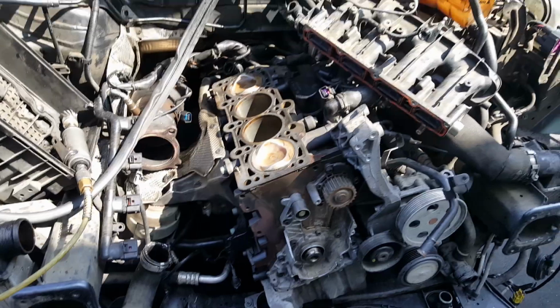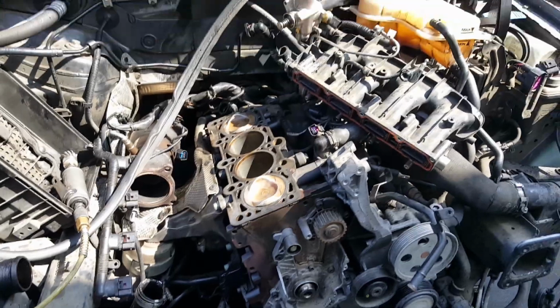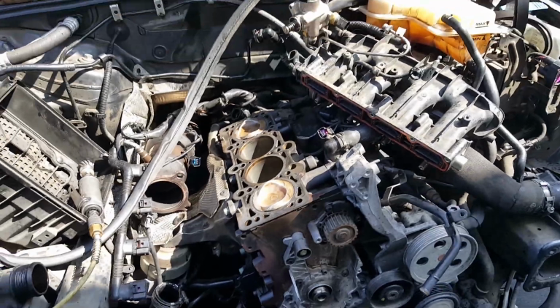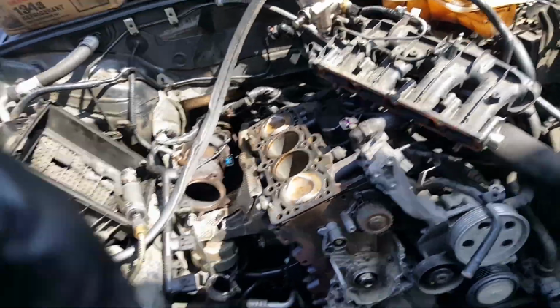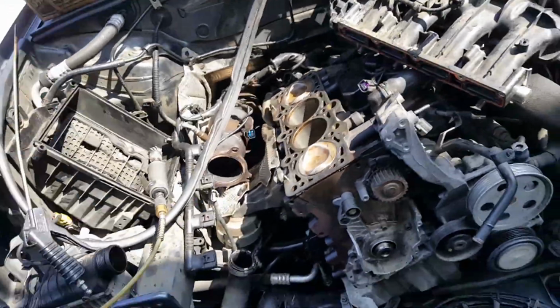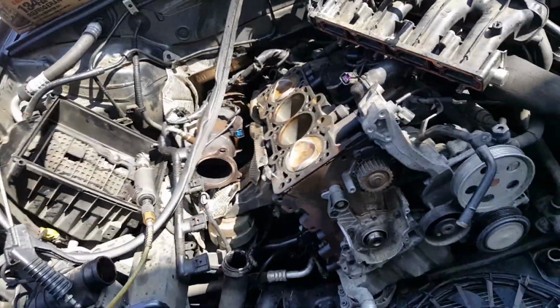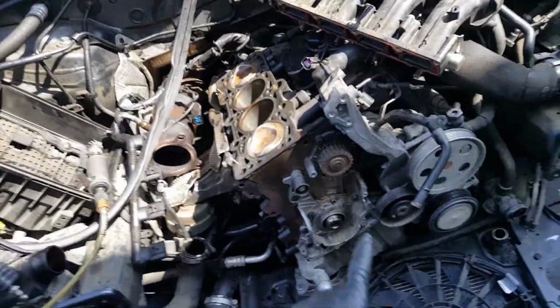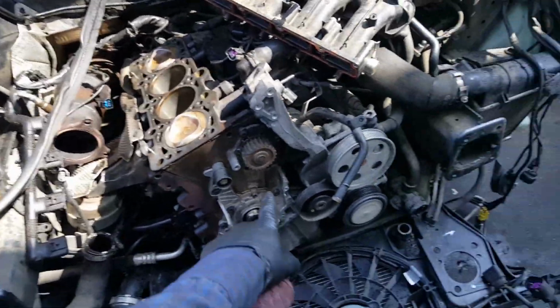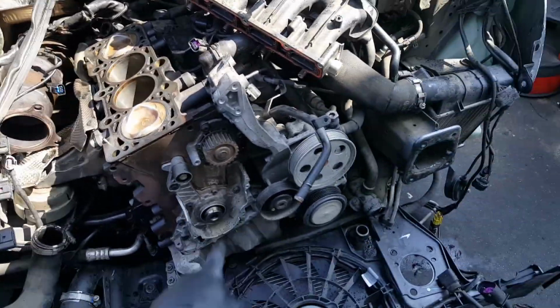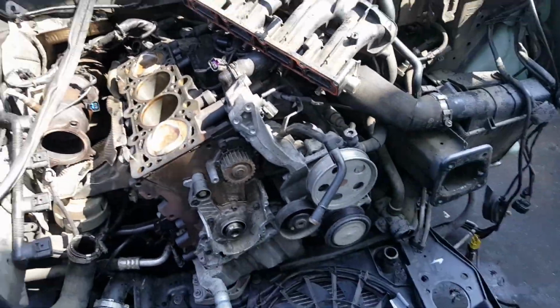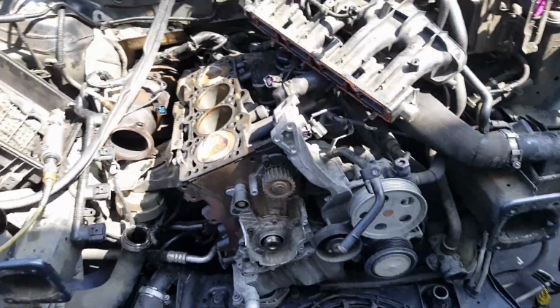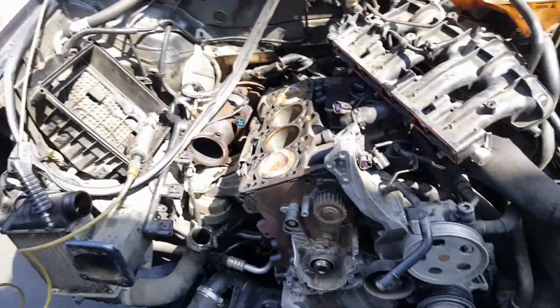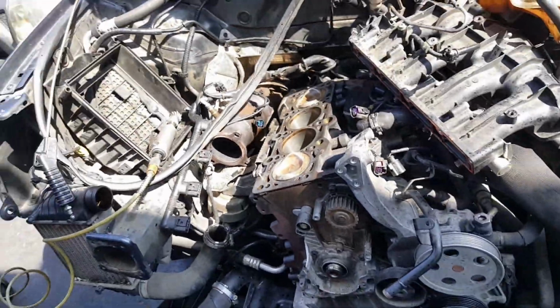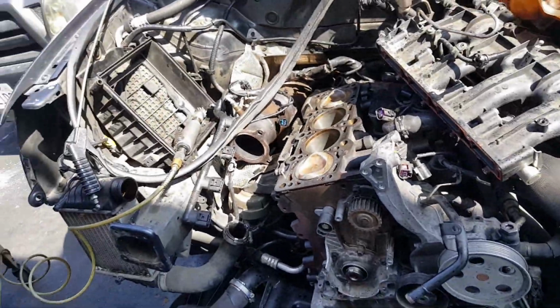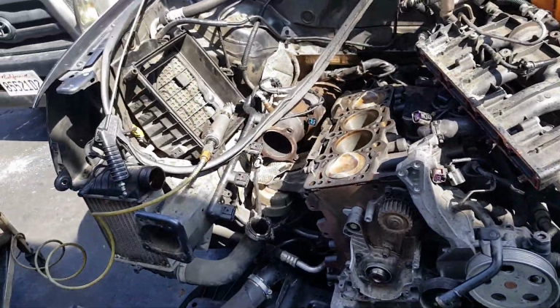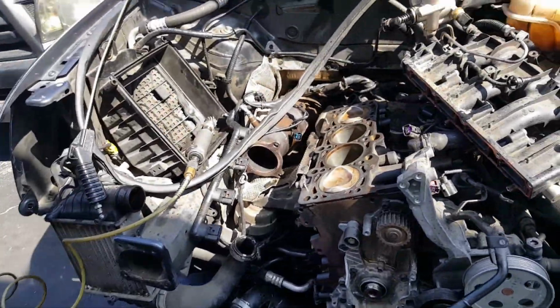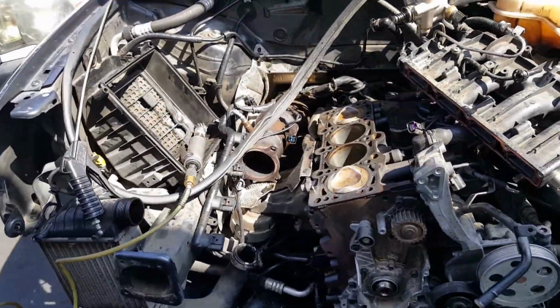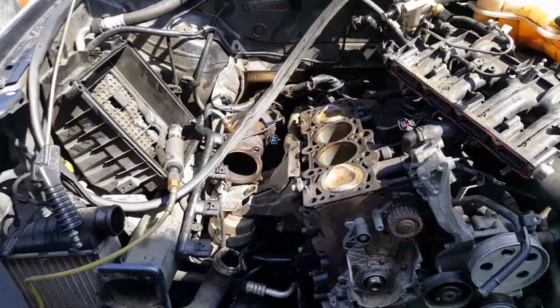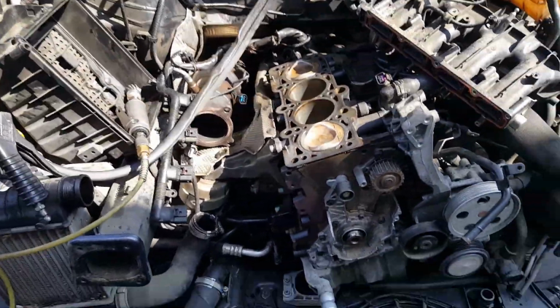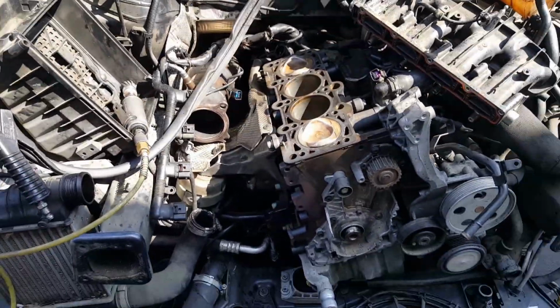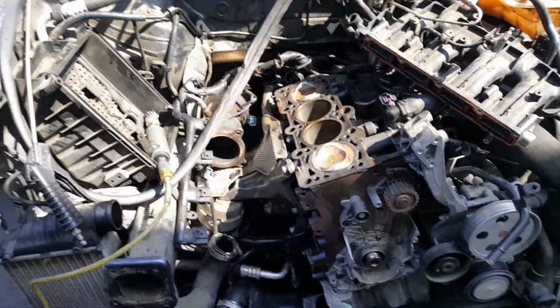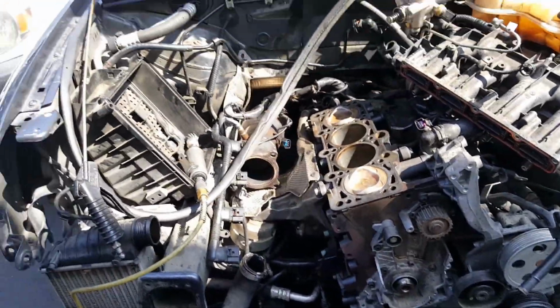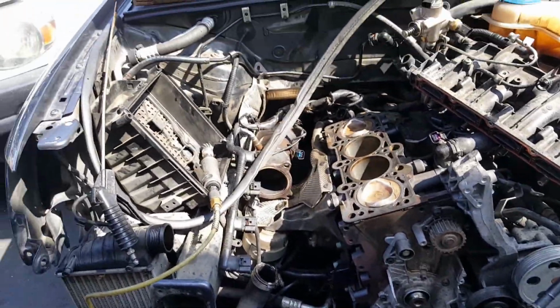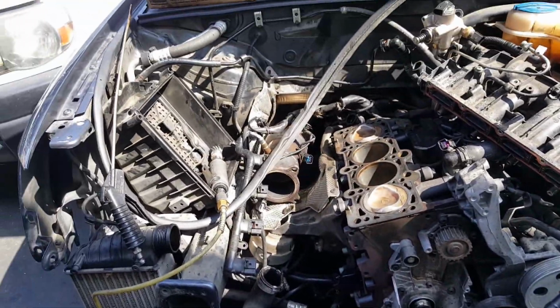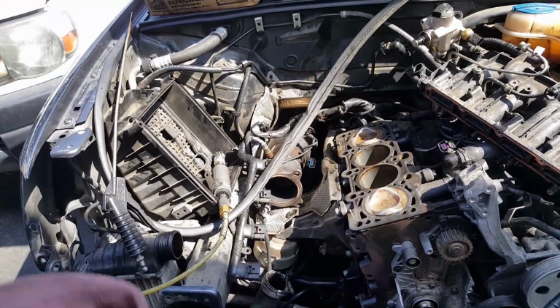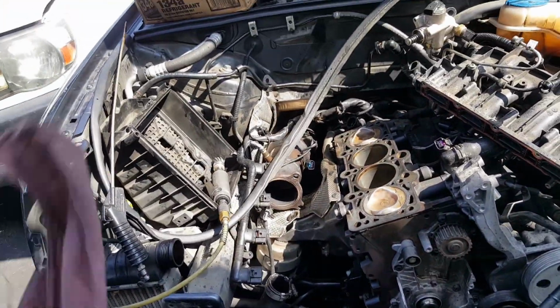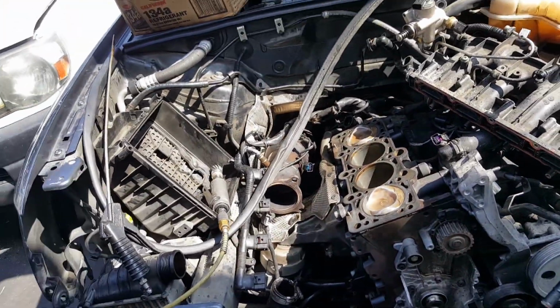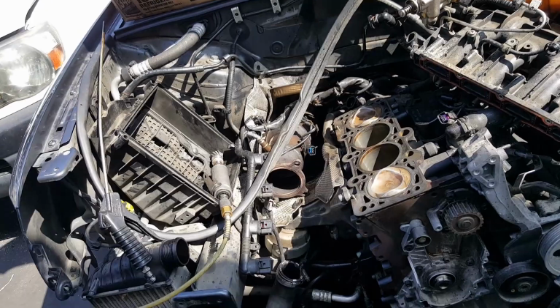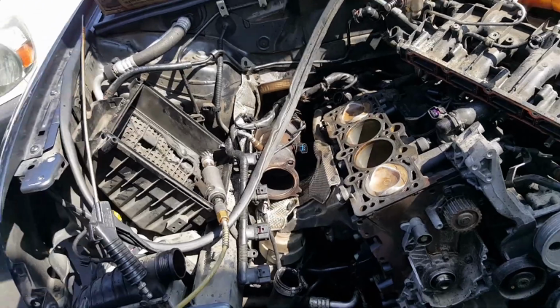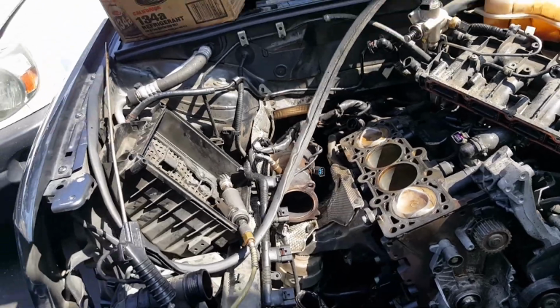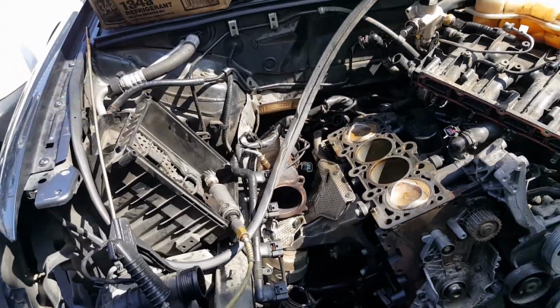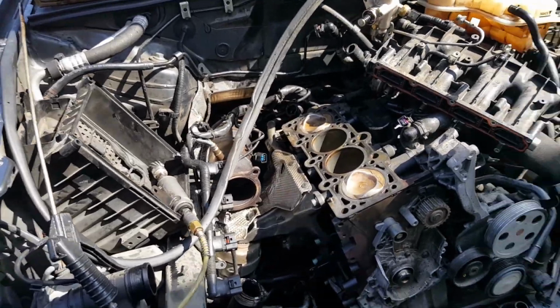What's up YouTube? Update on the 2.0 turbo Audi Volkswagen Jetta.